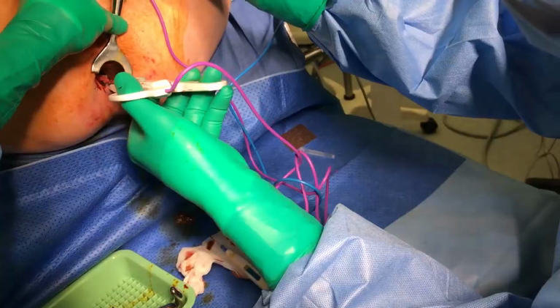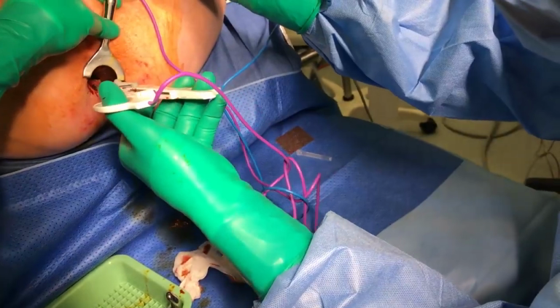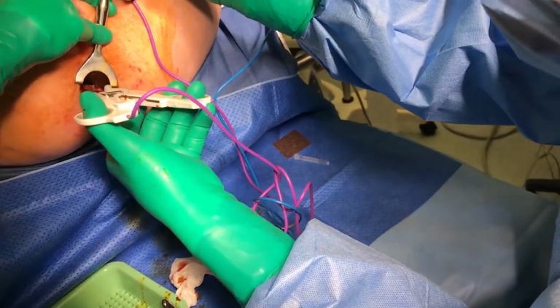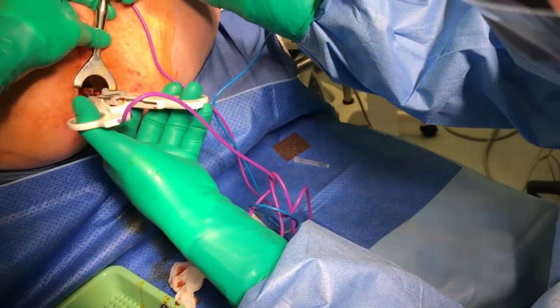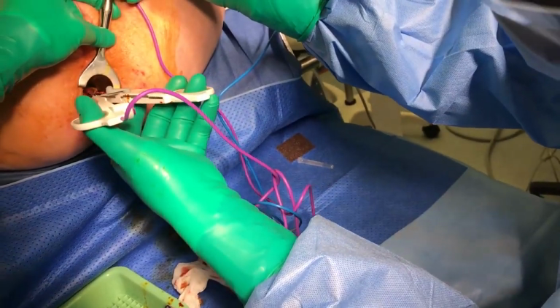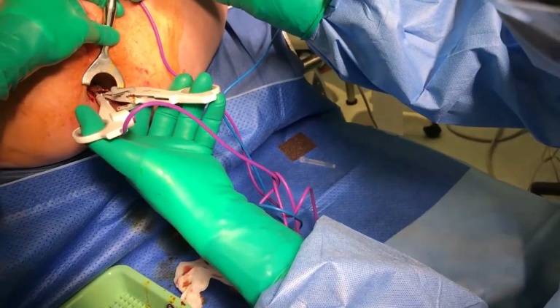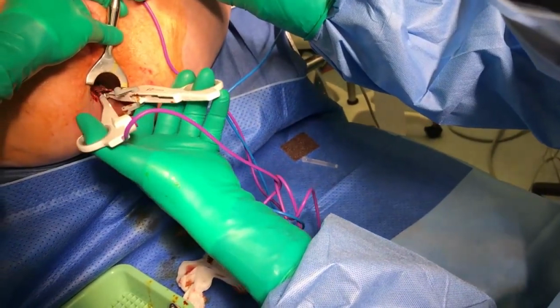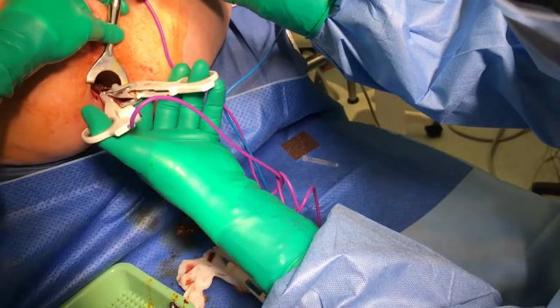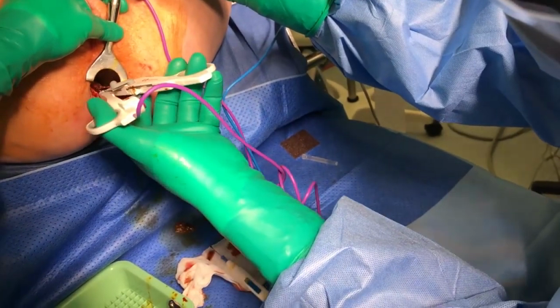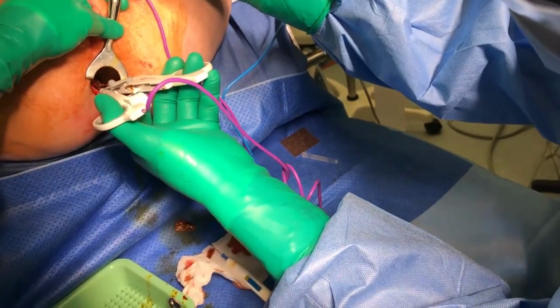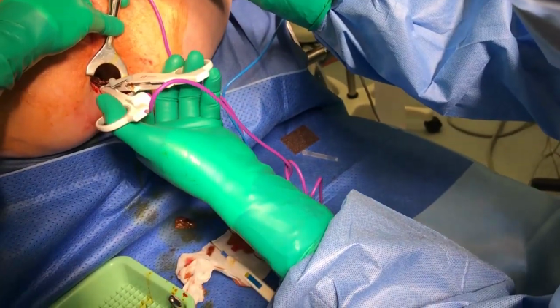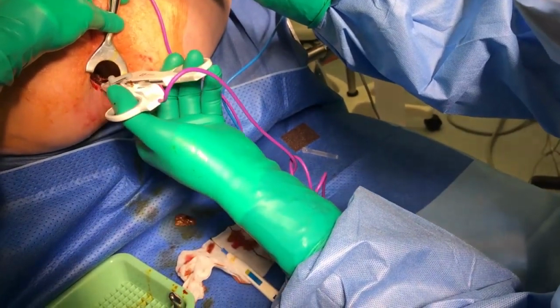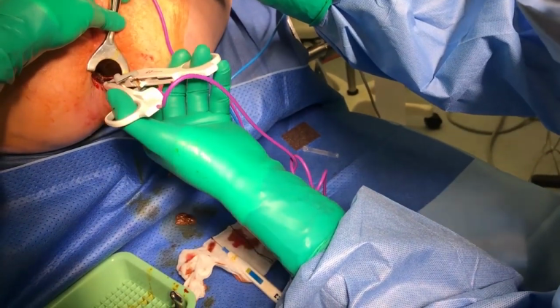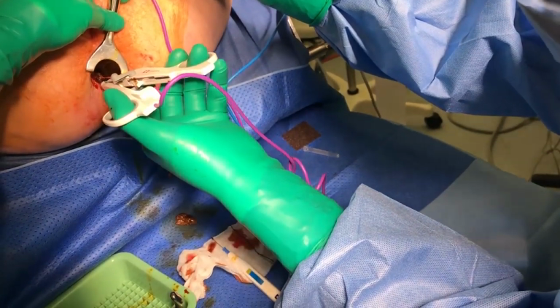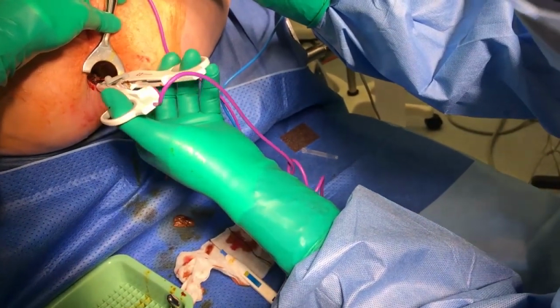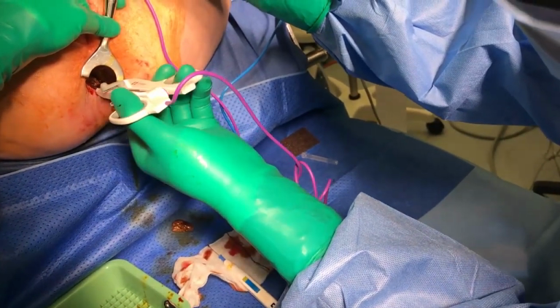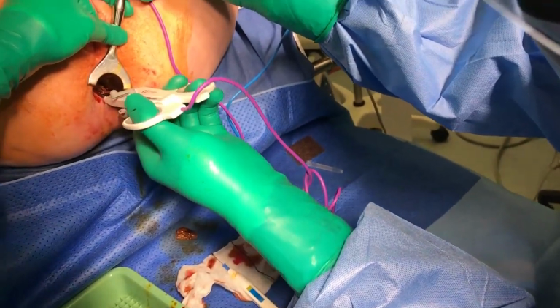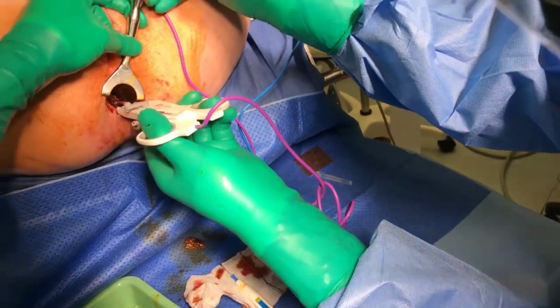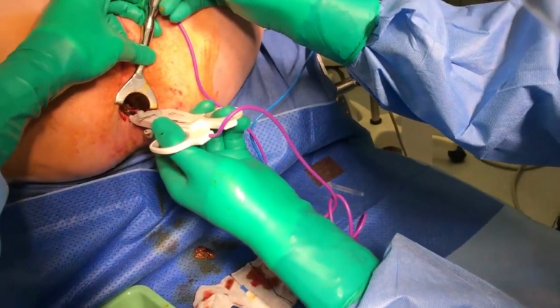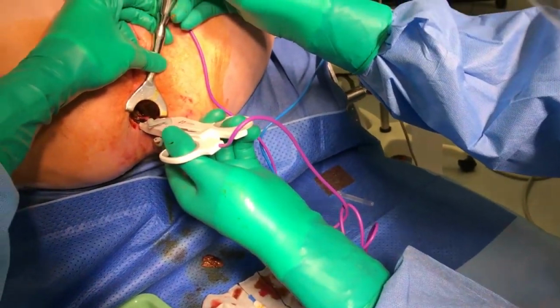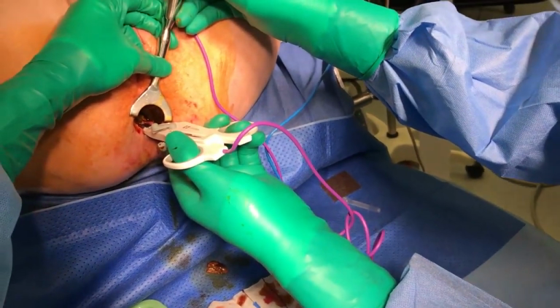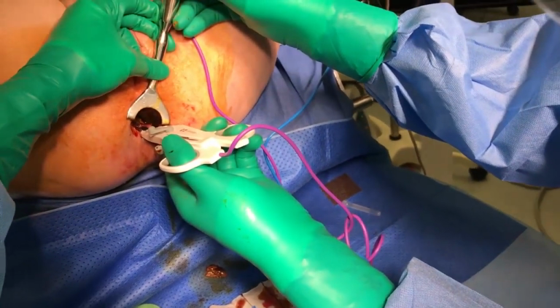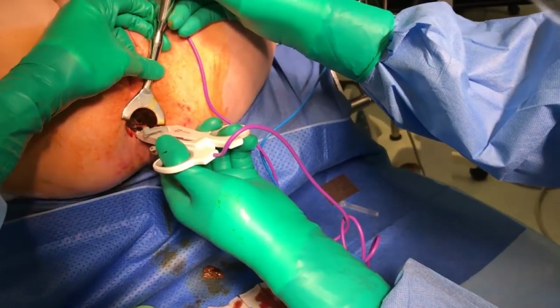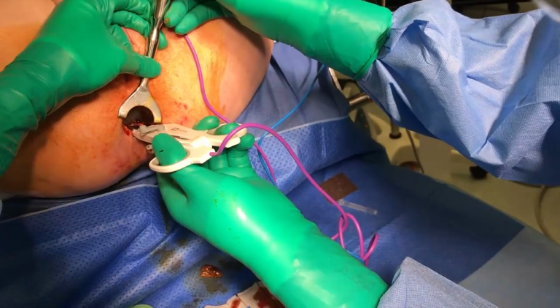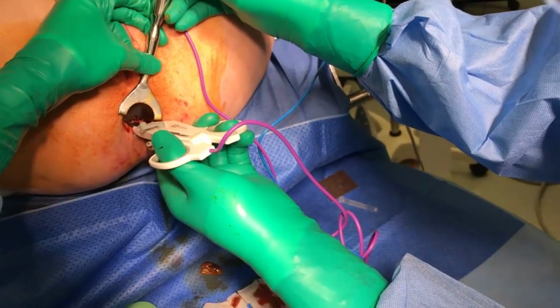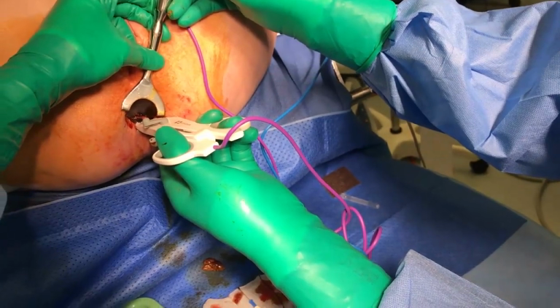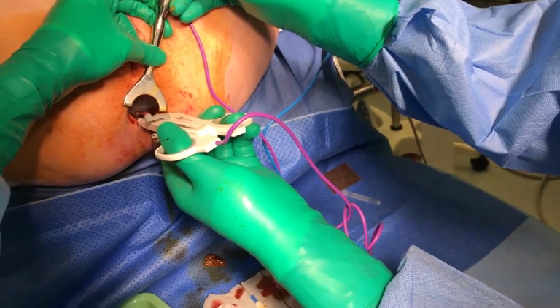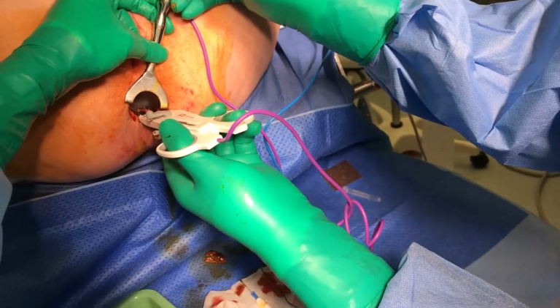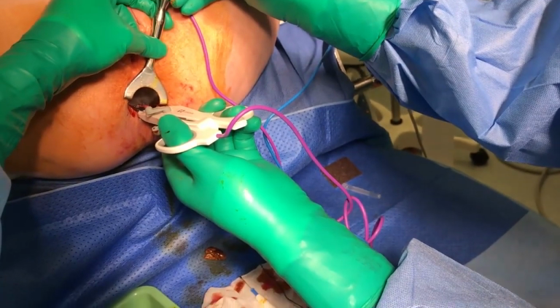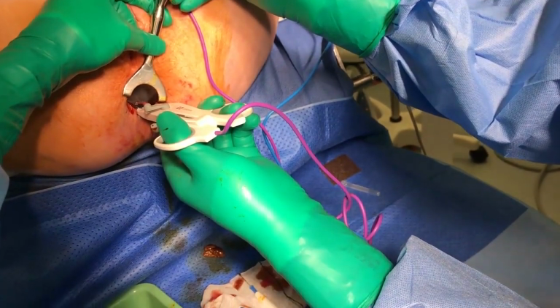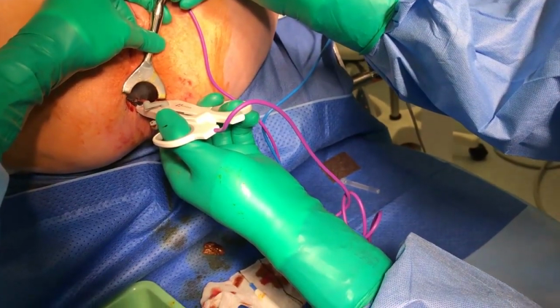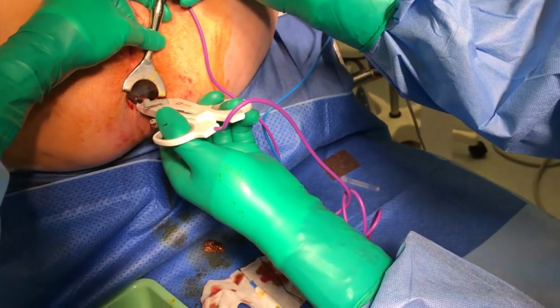At this level, the LigaSure can be used to tidy up any remaining haemorrhoidal tissue left behind.